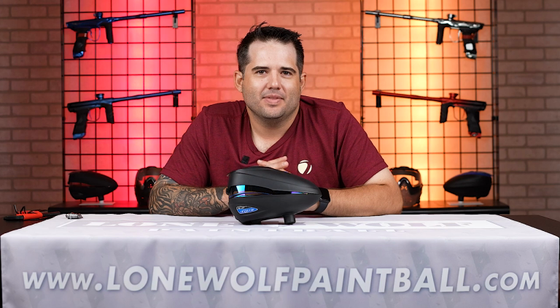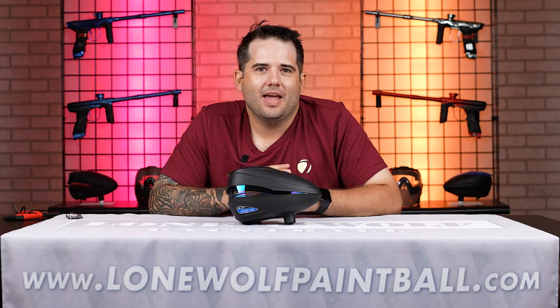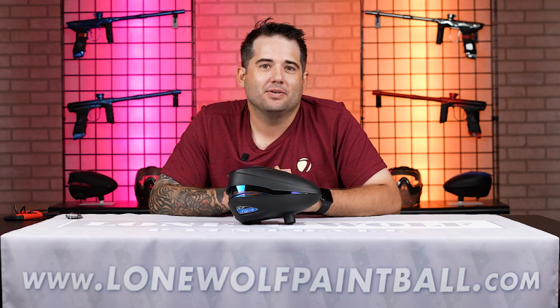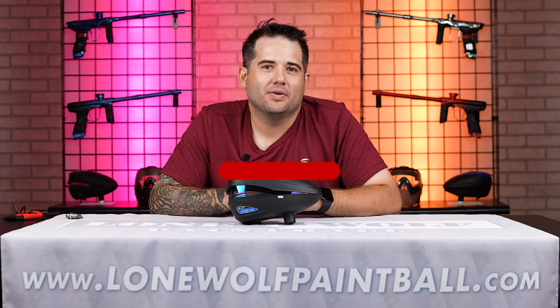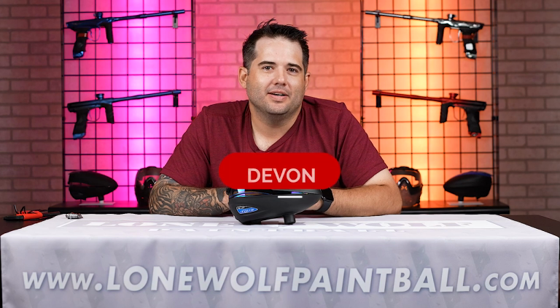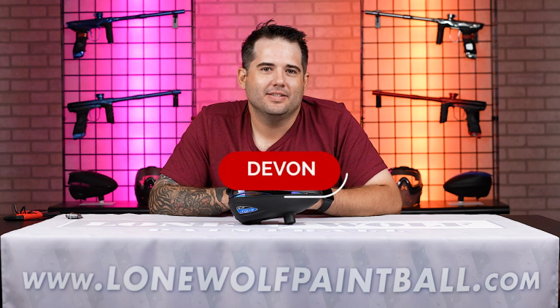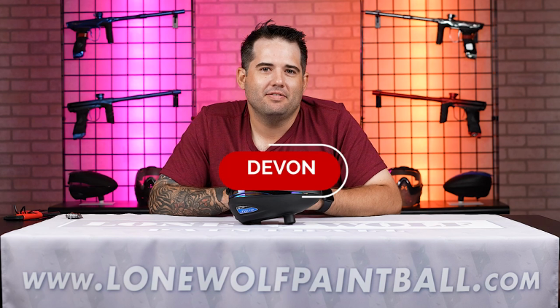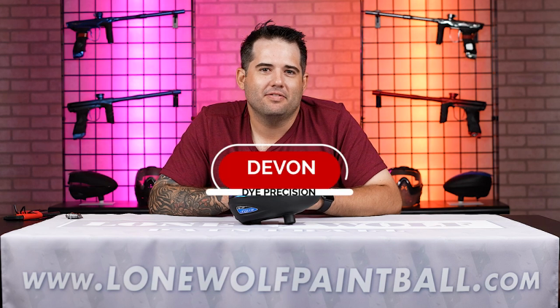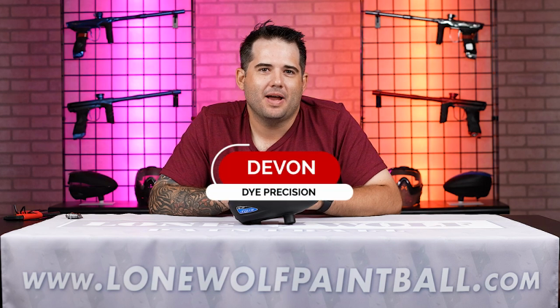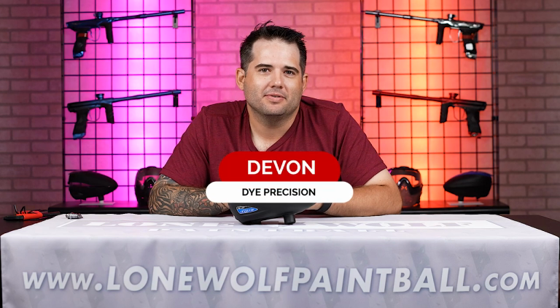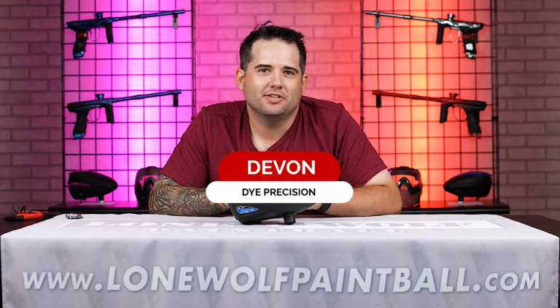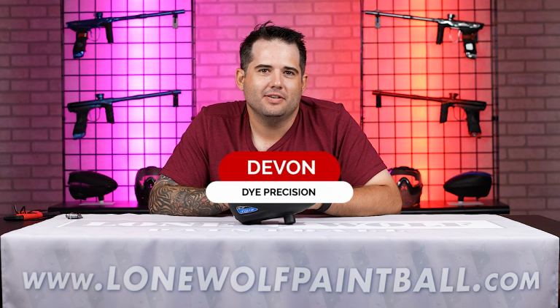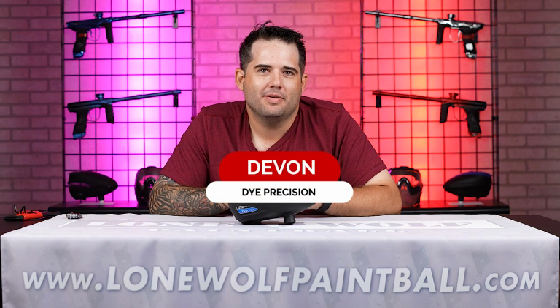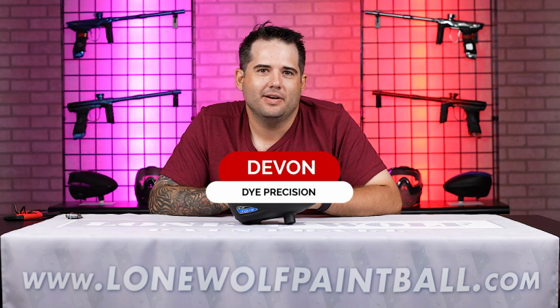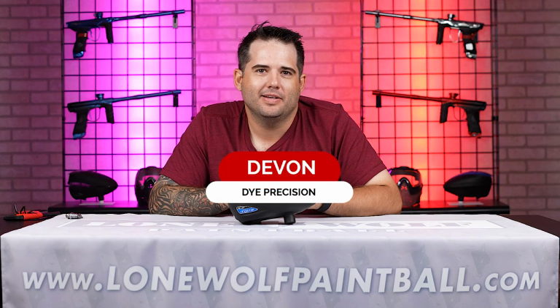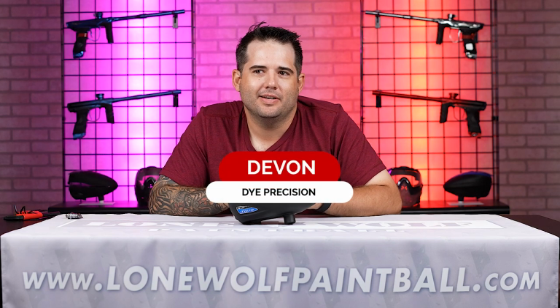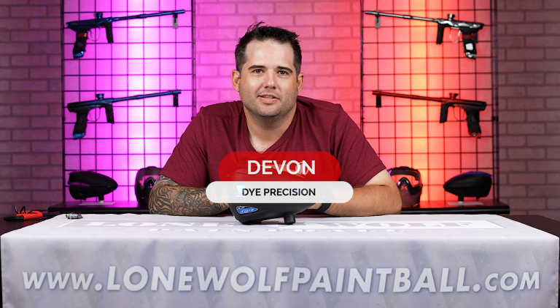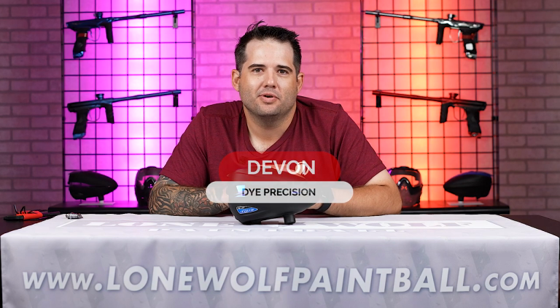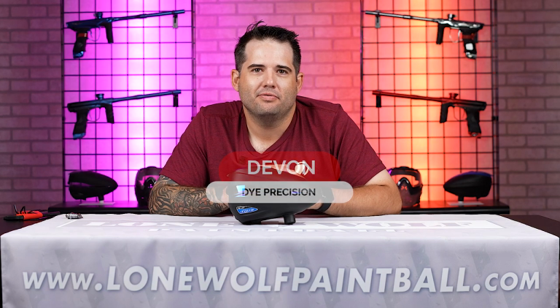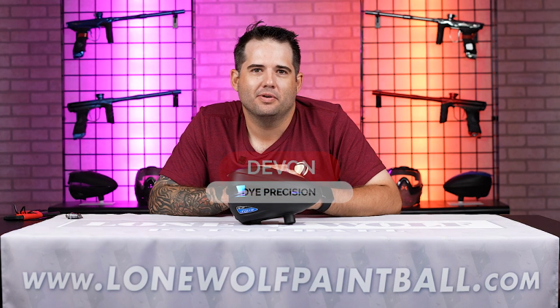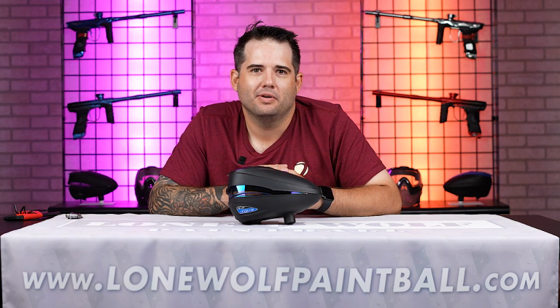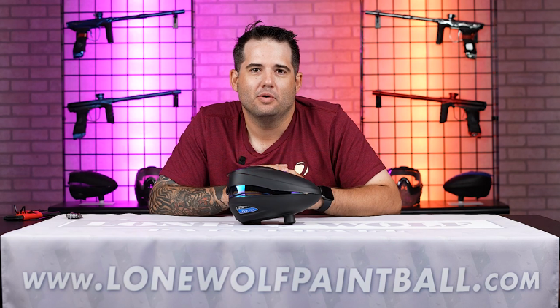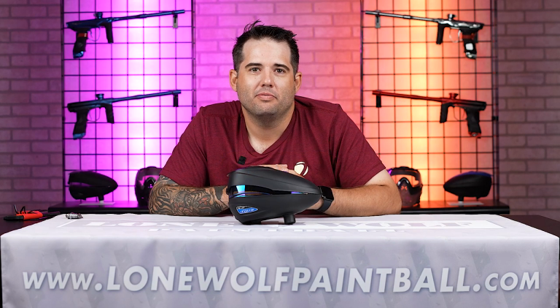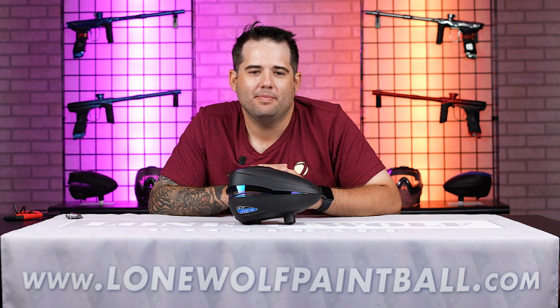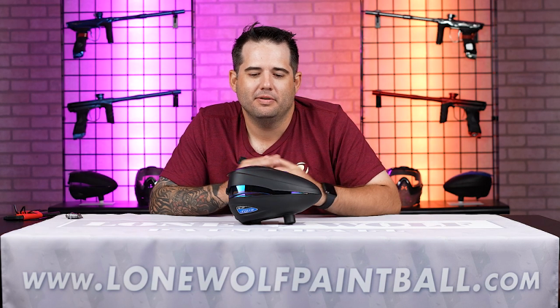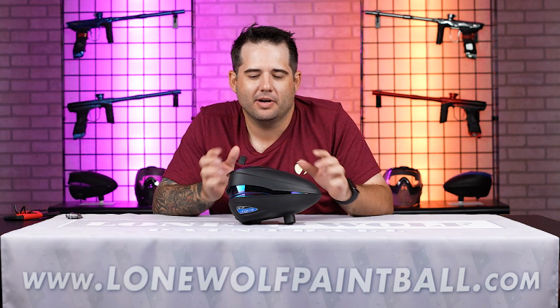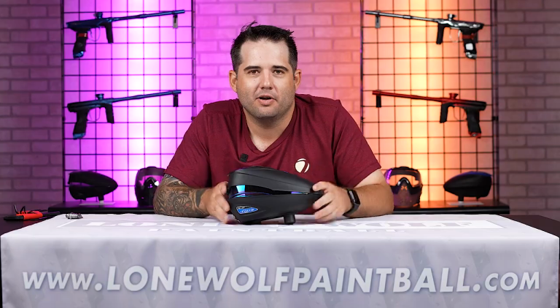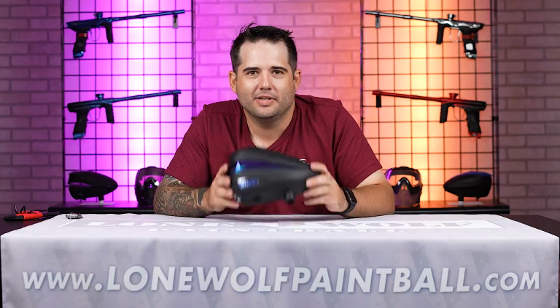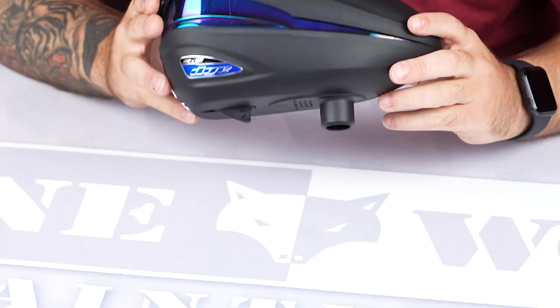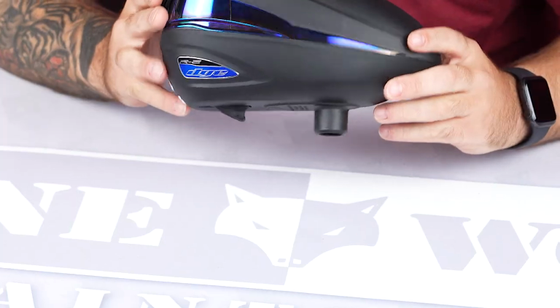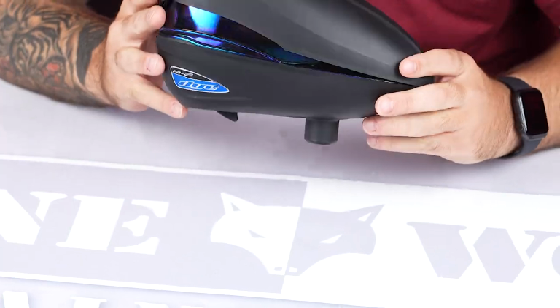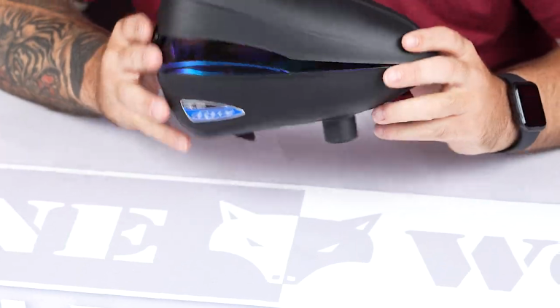Hey, what's going on? Devin here from Dye Precision. I'm out at Detroit for Lone Wolf Paintball, and we're going to go over the Dye R2 Loader.